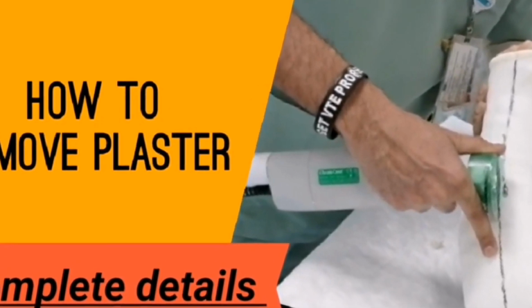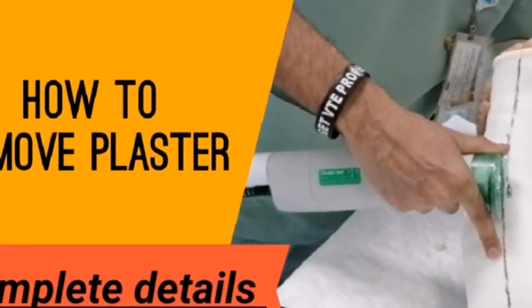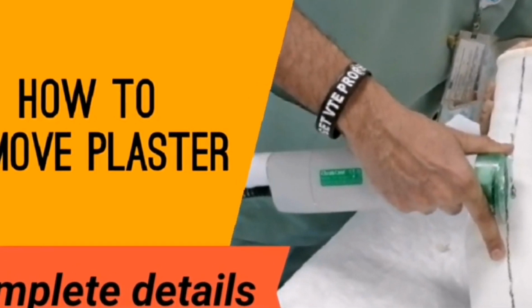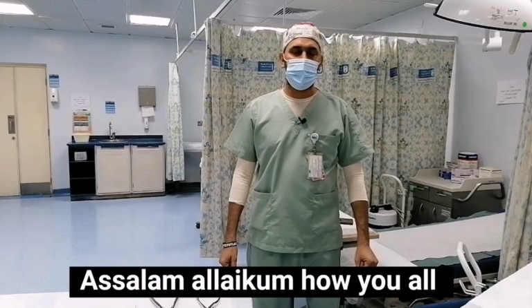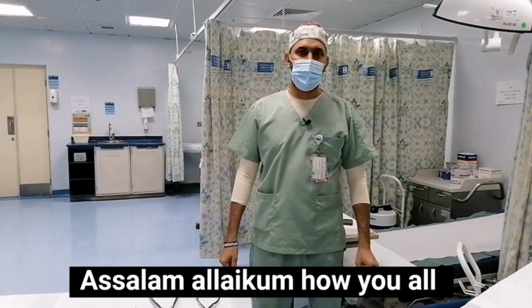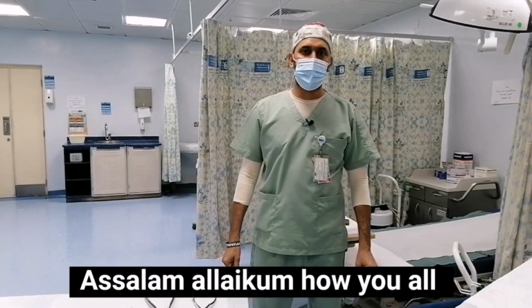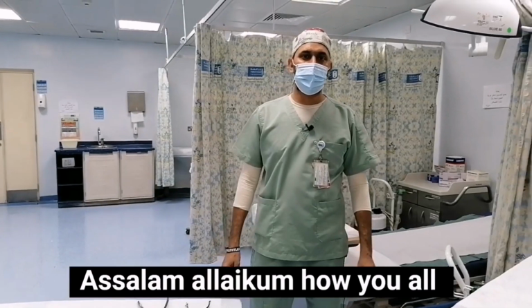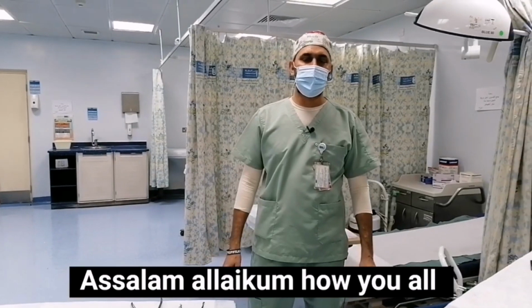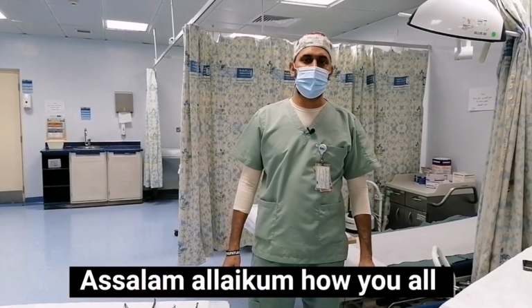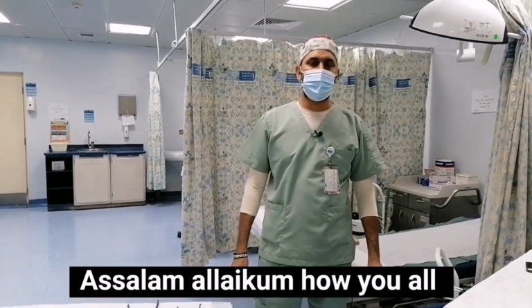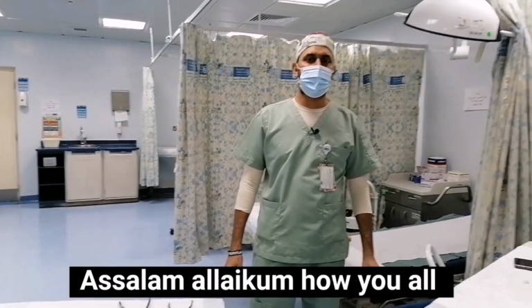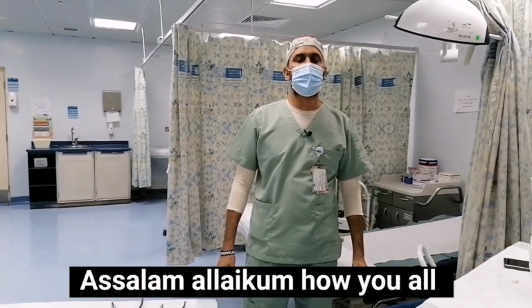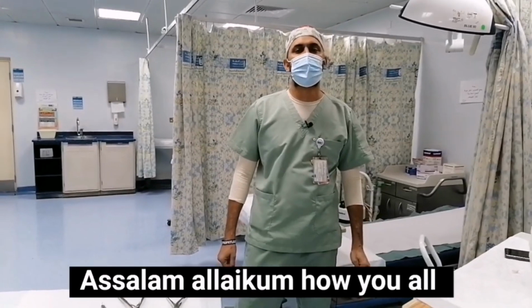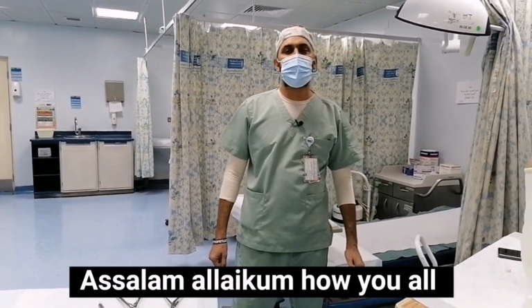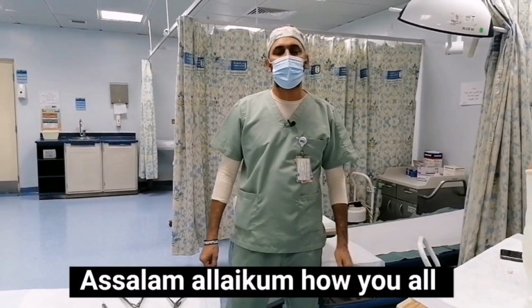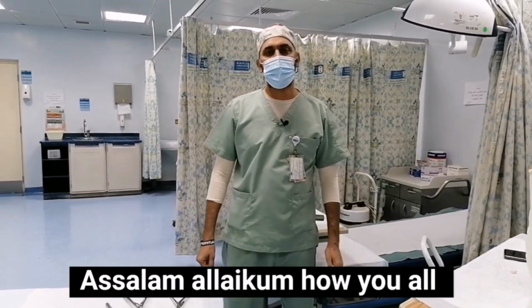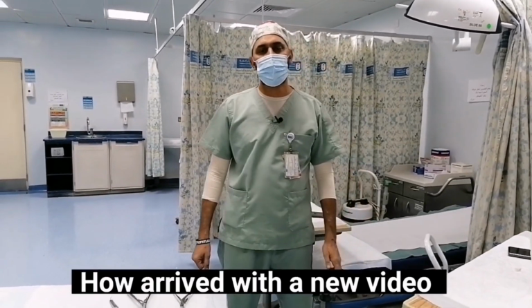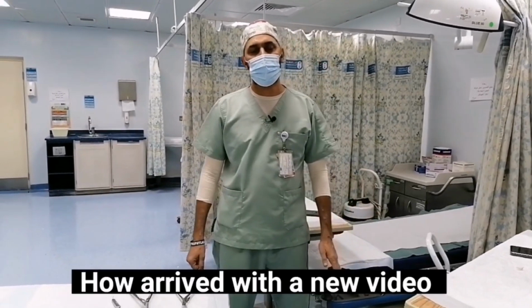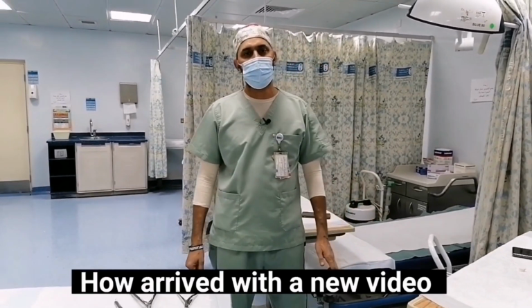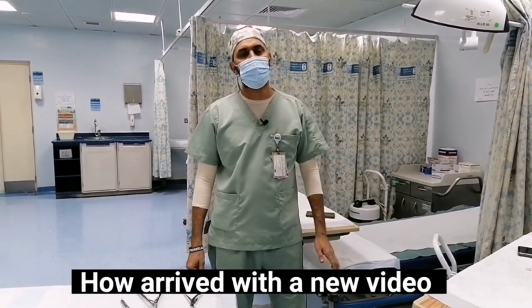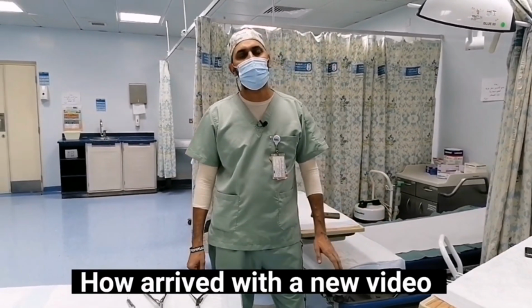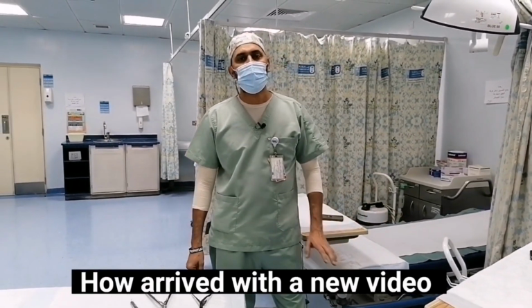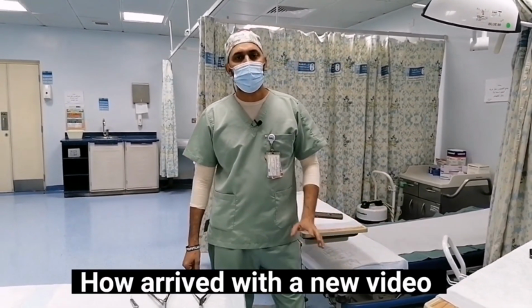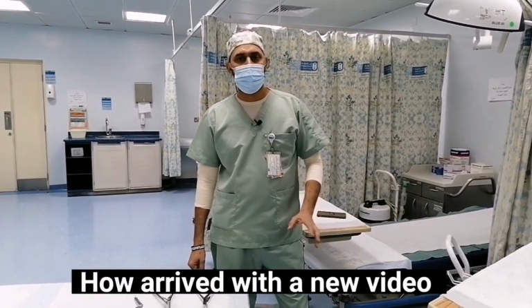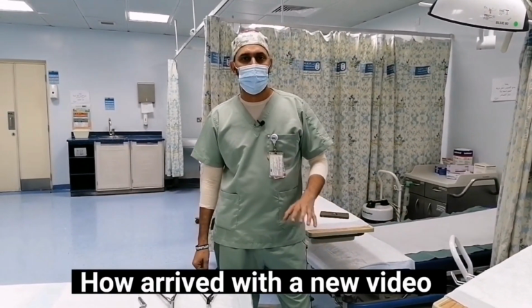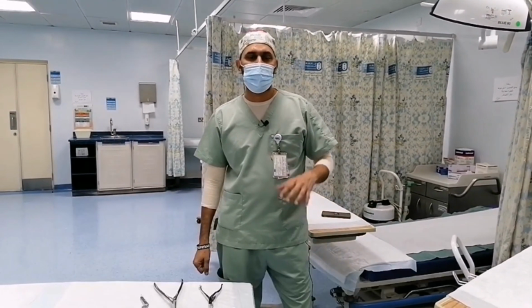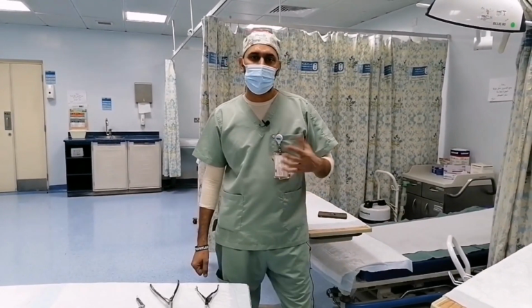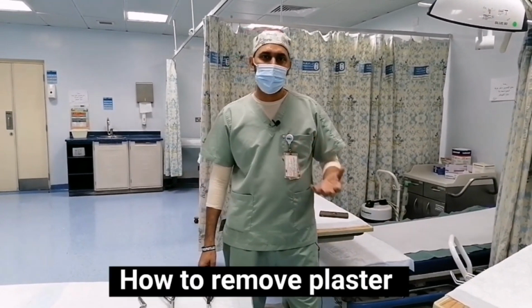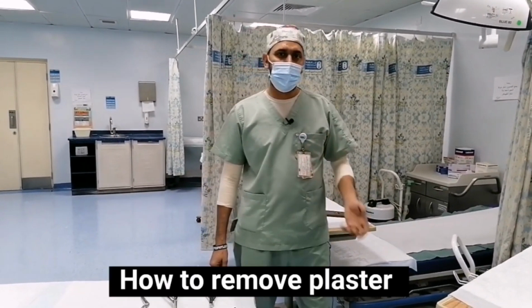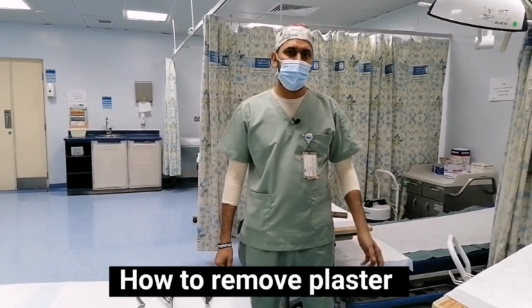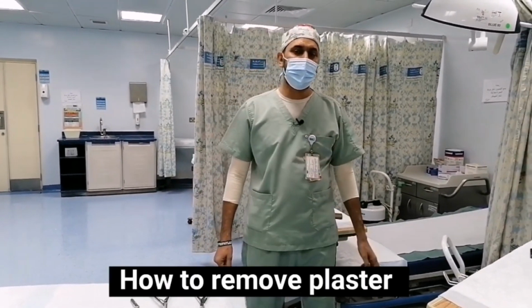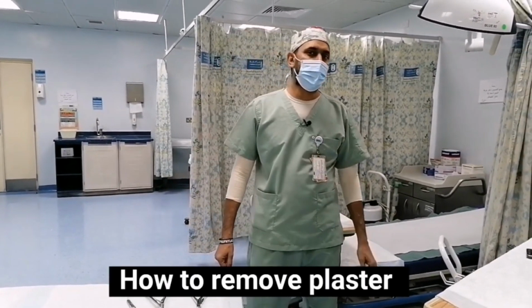Hello everyone, how are you all? I have arrived with a new video — how to remove a plaster.